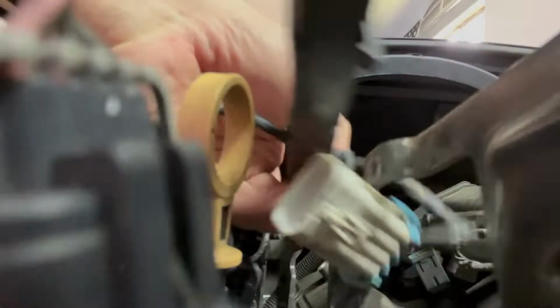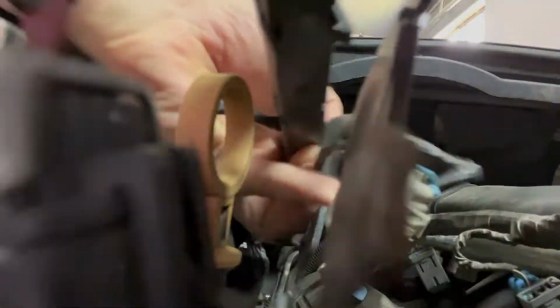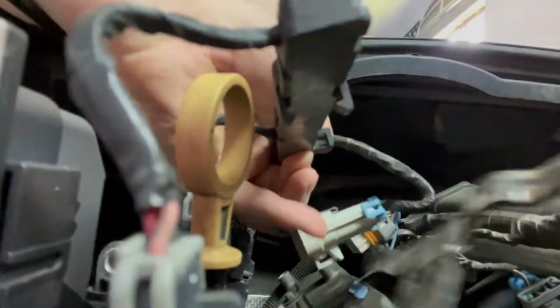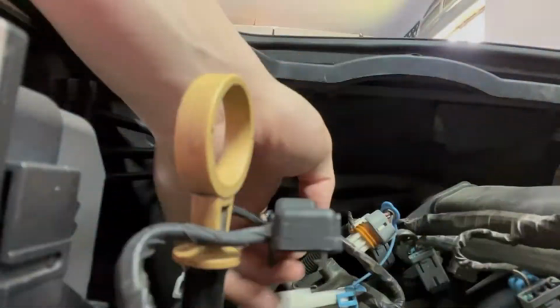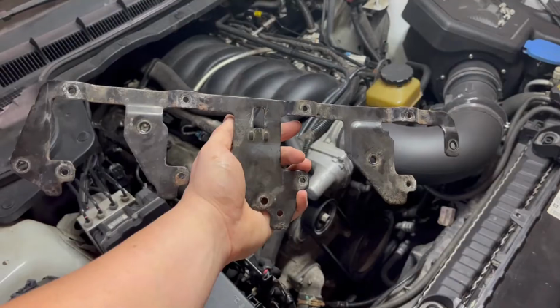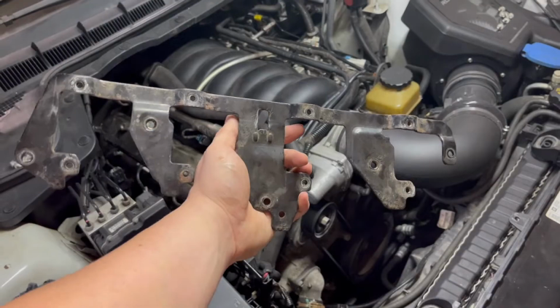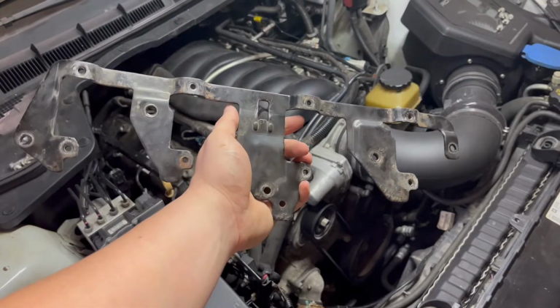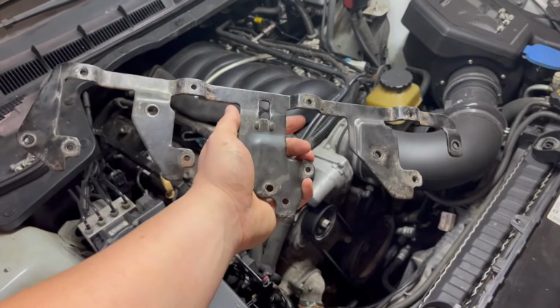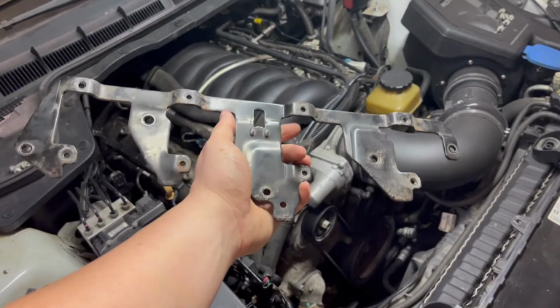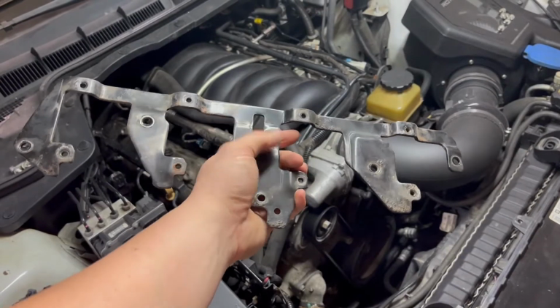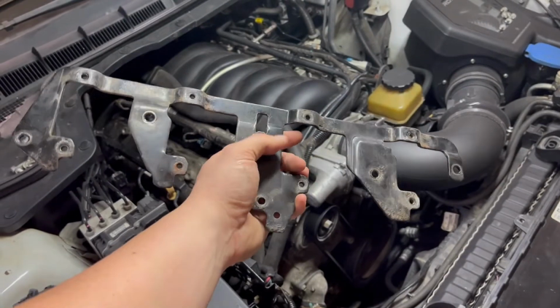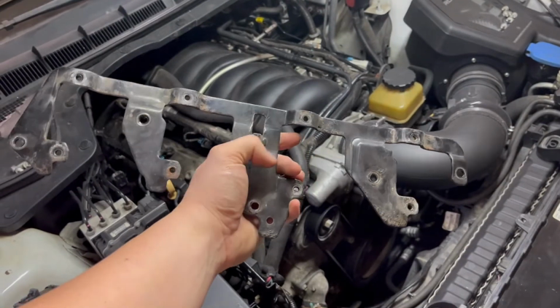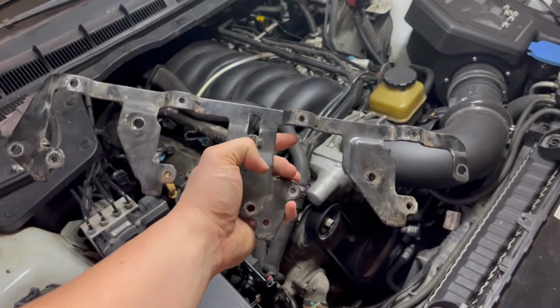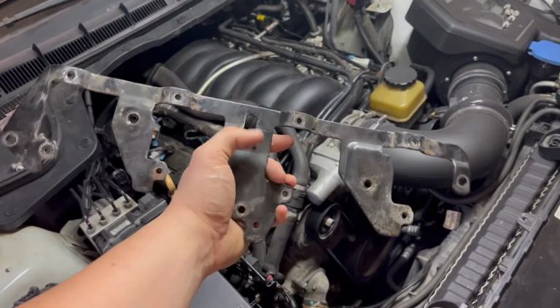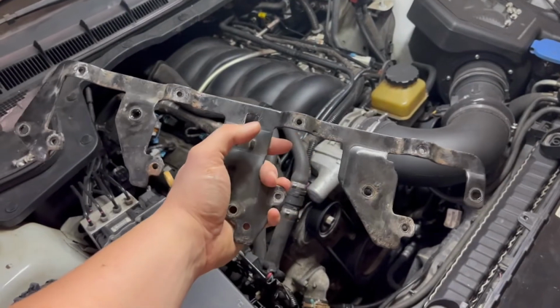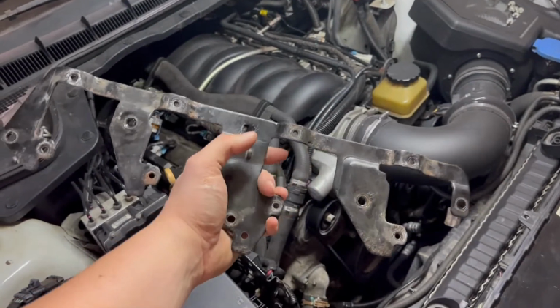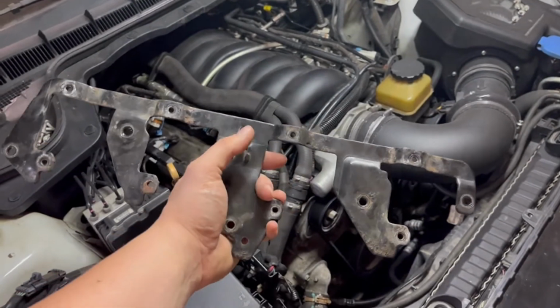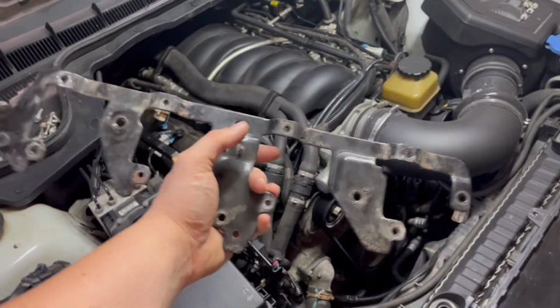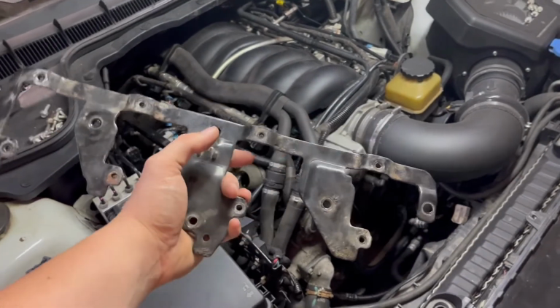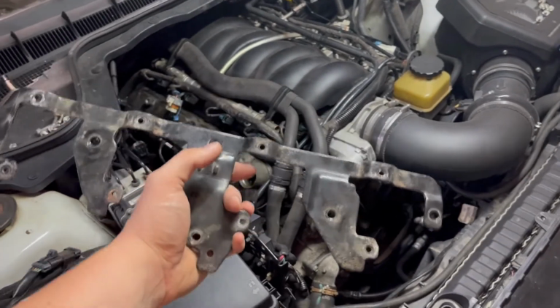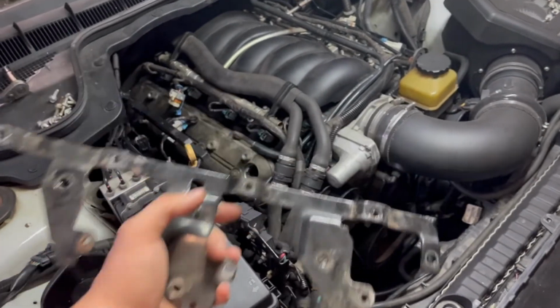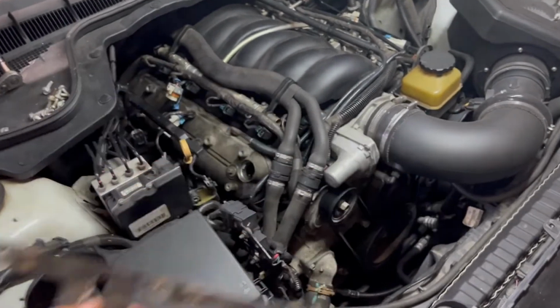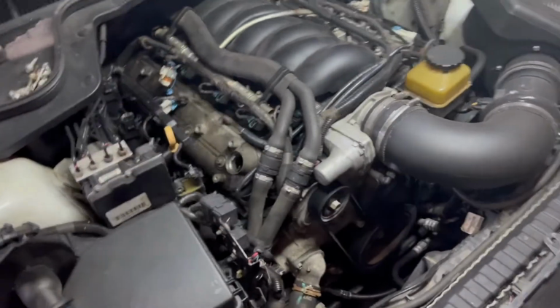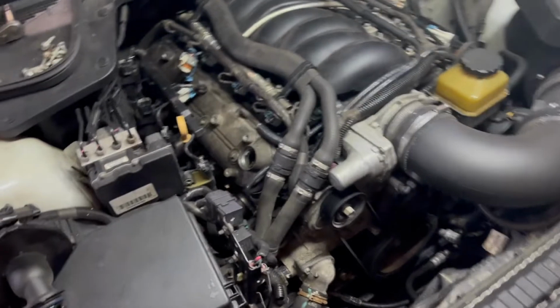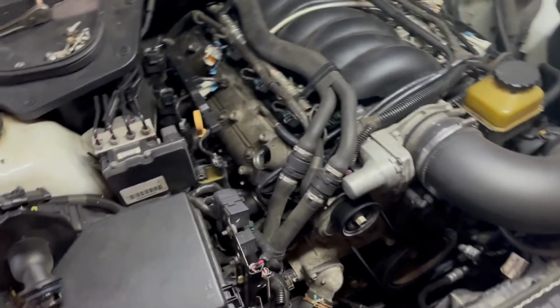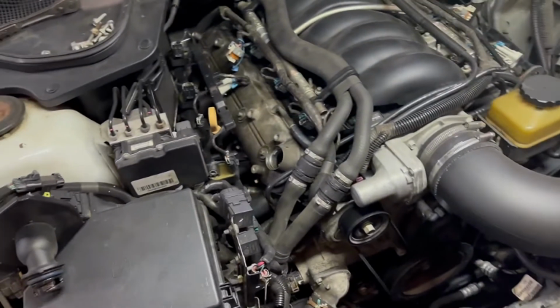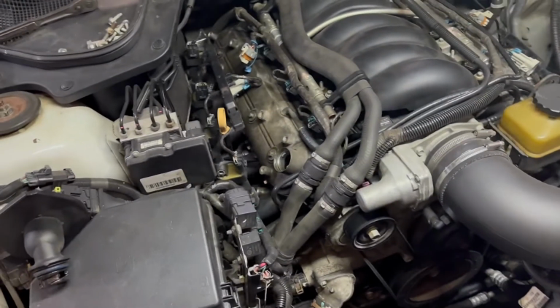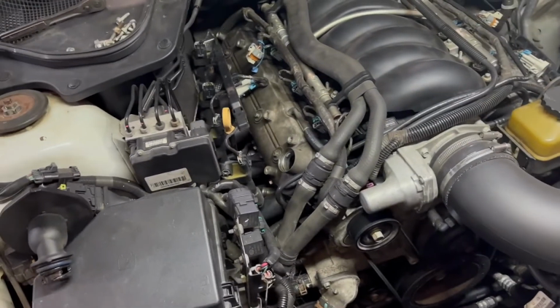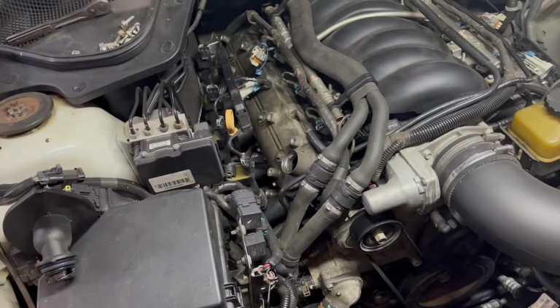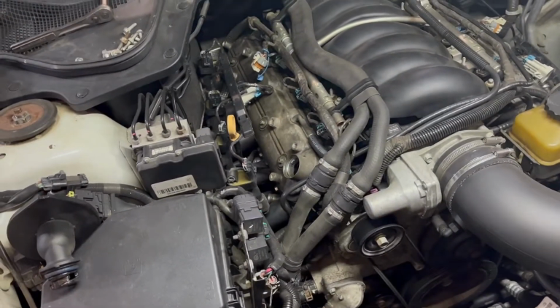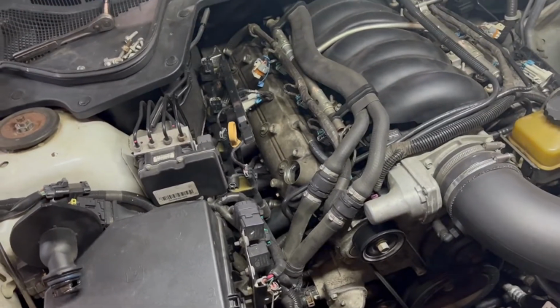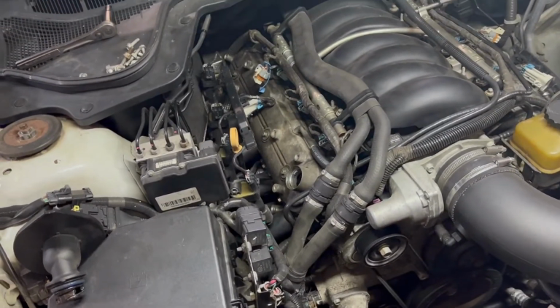The second bracket is out. I'll go wash this up and then I'll start to pull the valve covers.